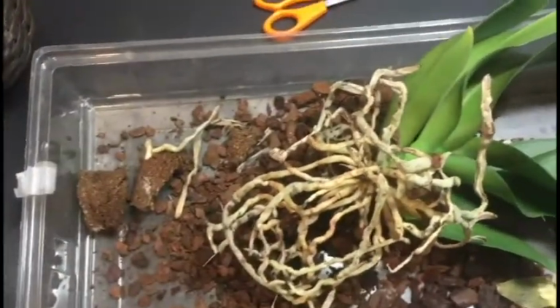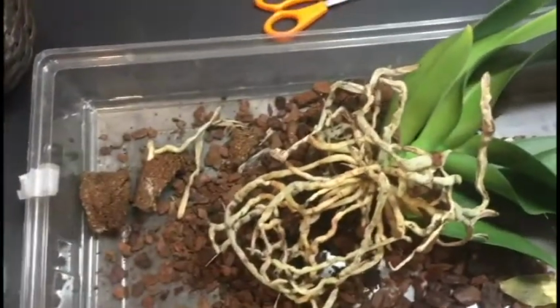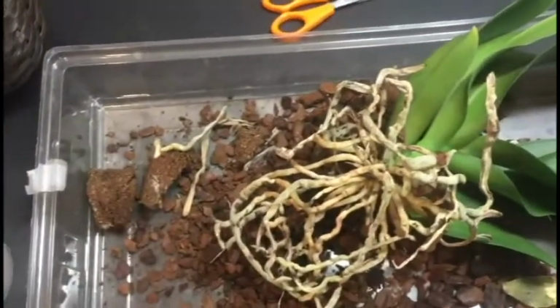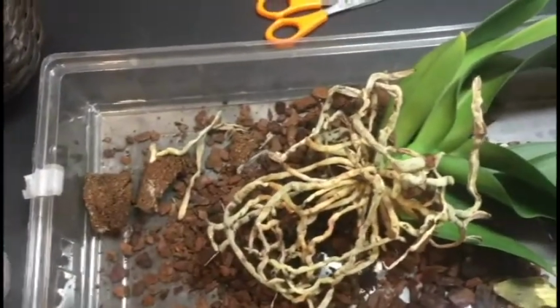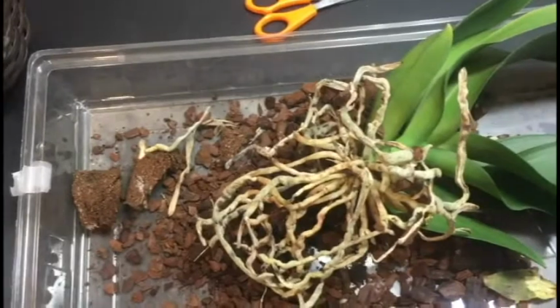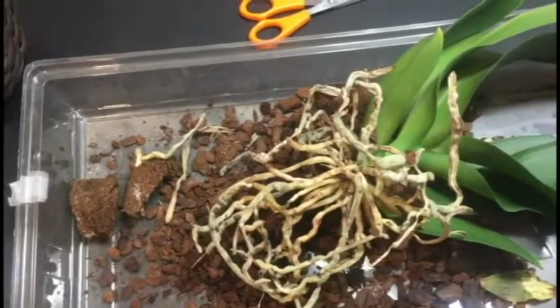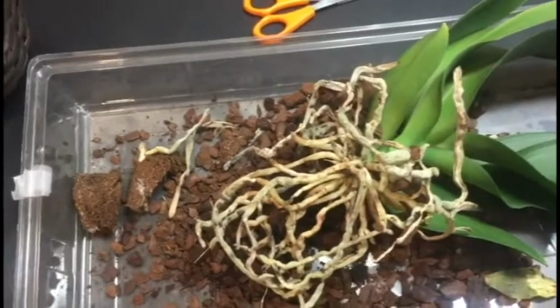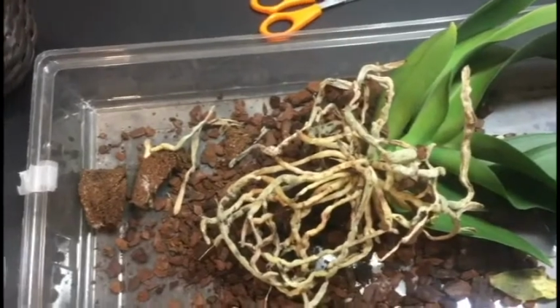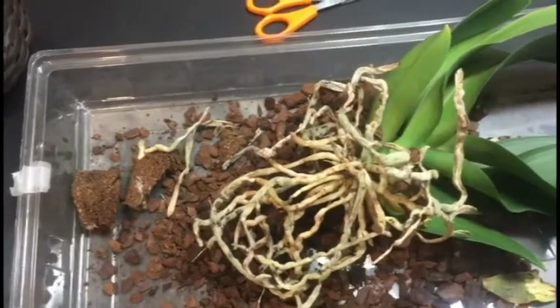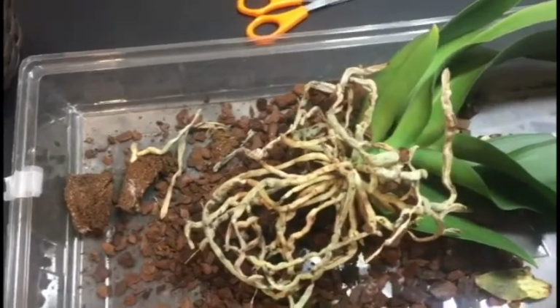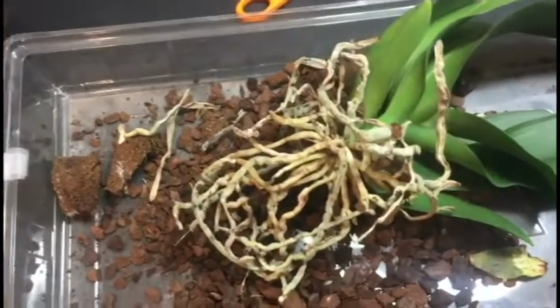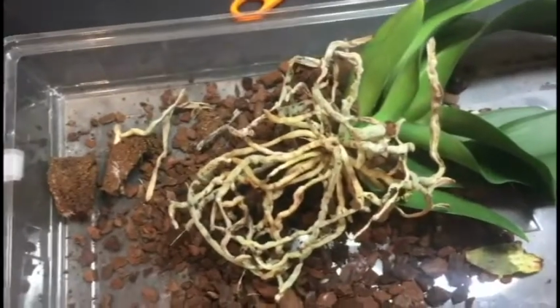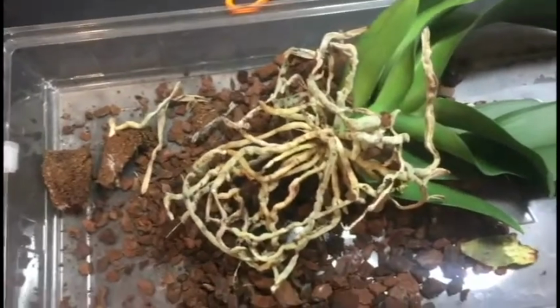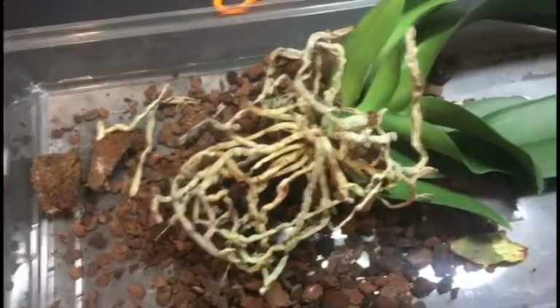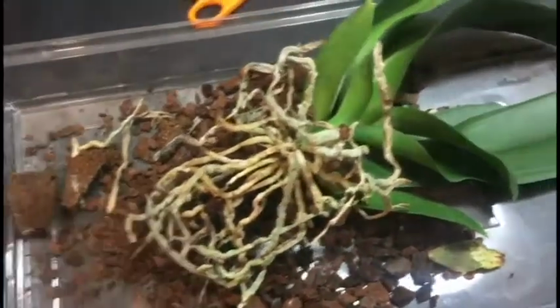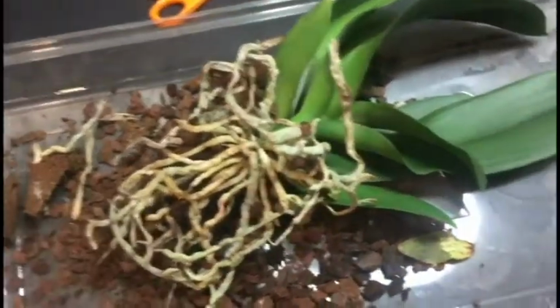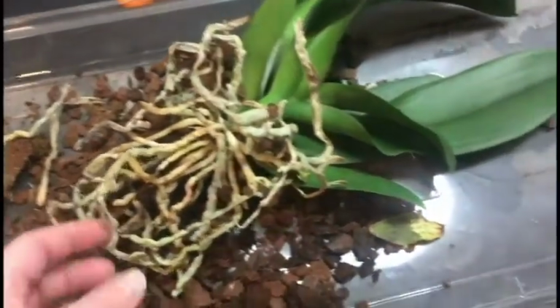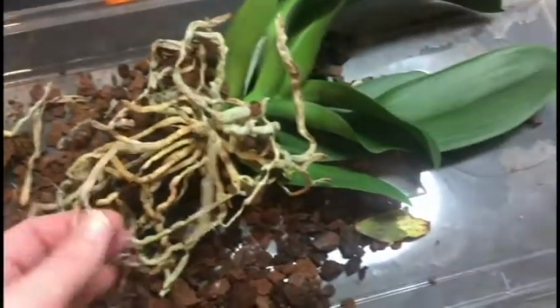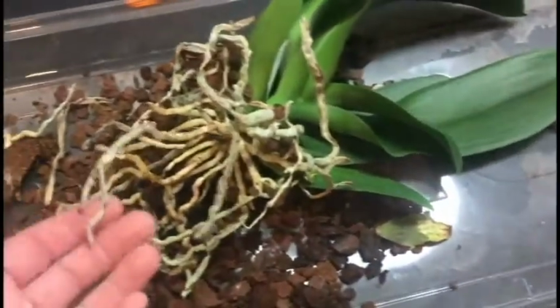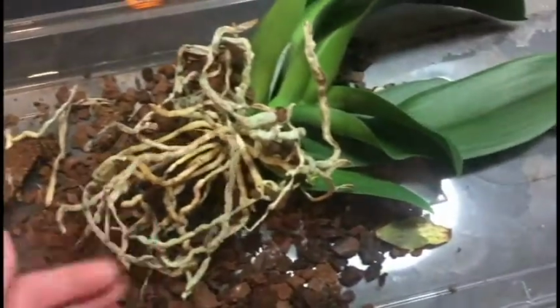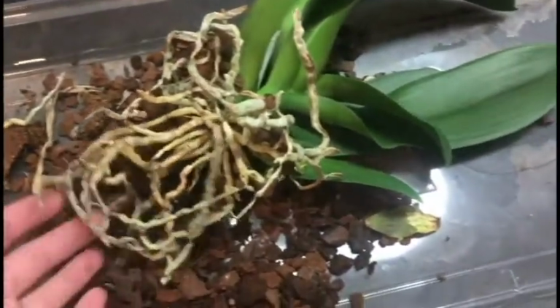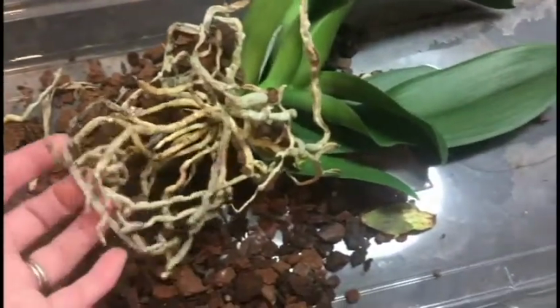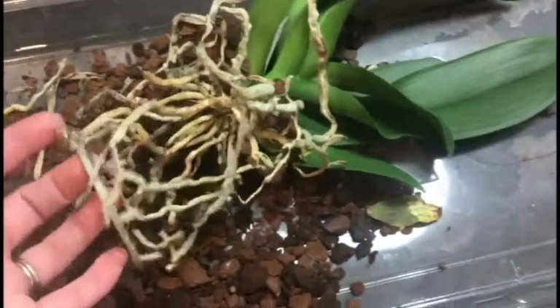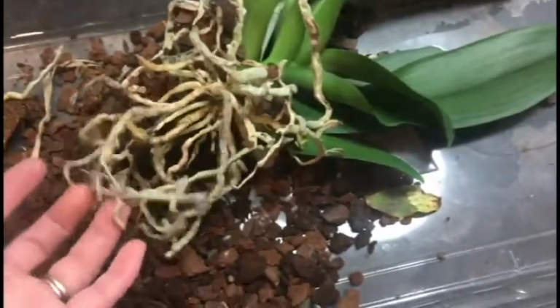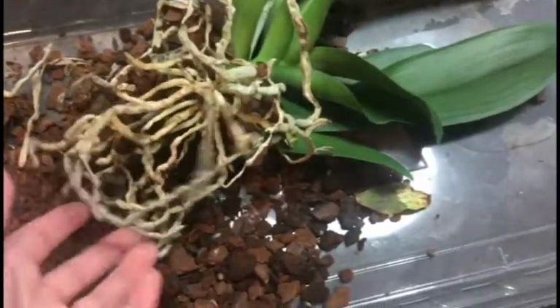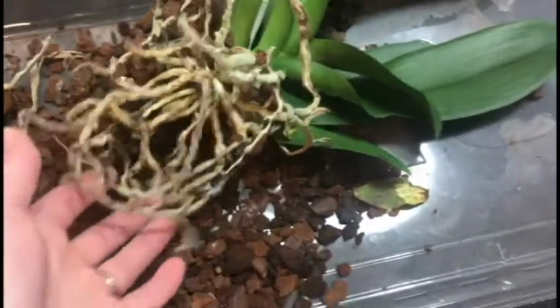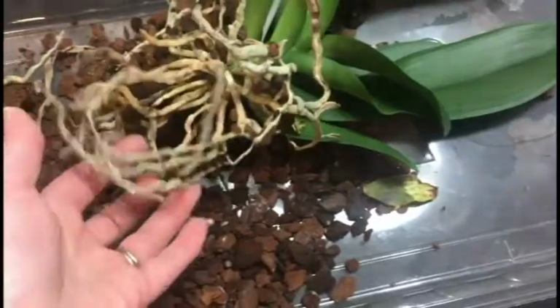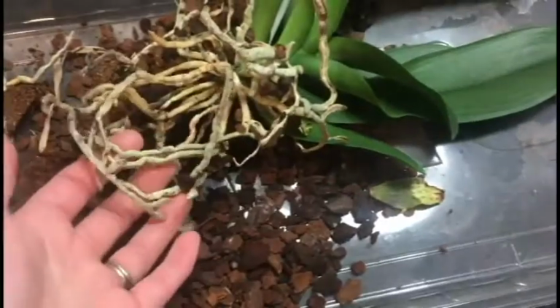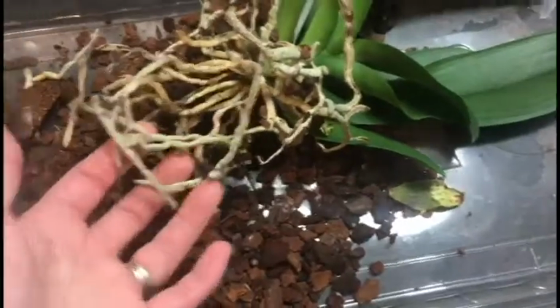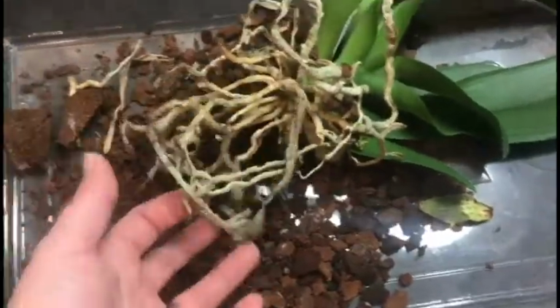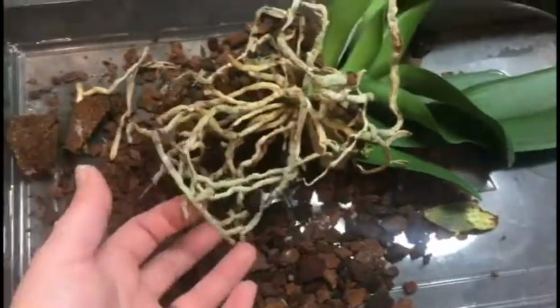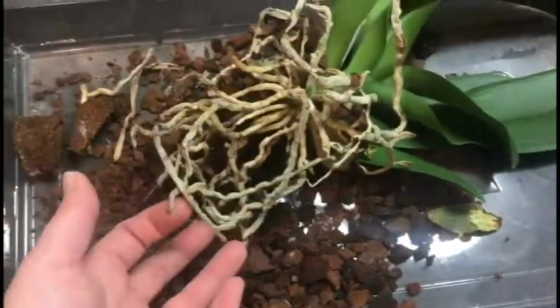So we're going to do that step next and I'll show you guys how to be able to tell which of these roots is still viable and which of these roots needs to be cut off.